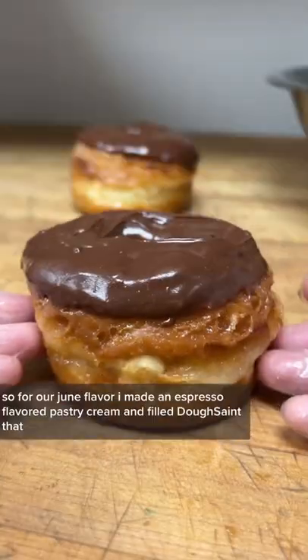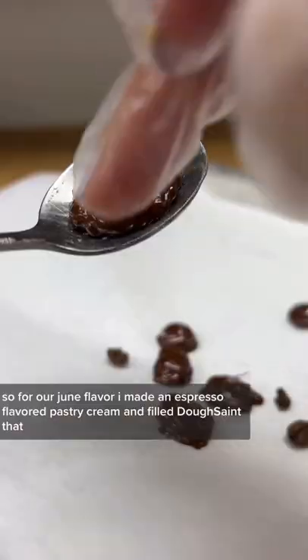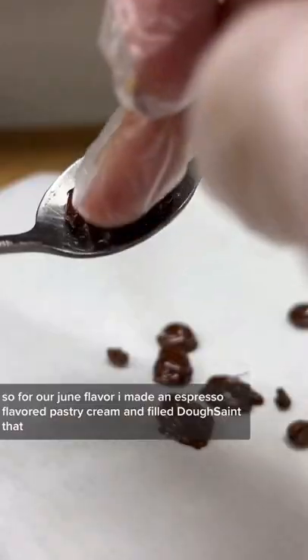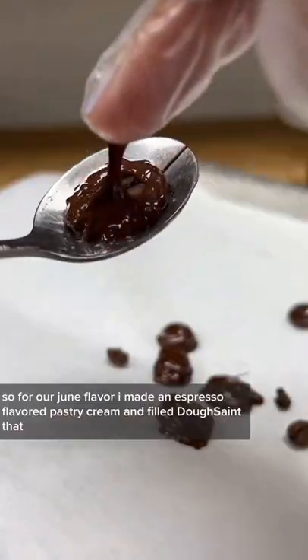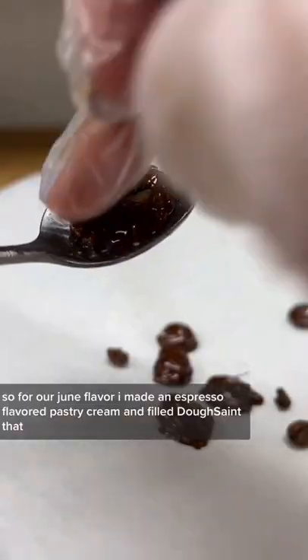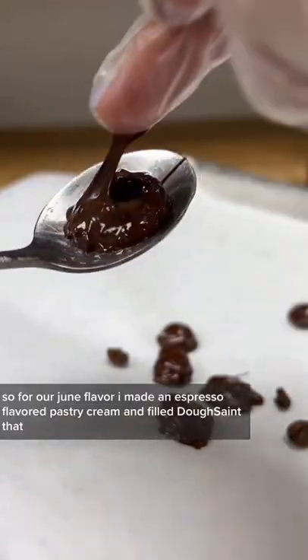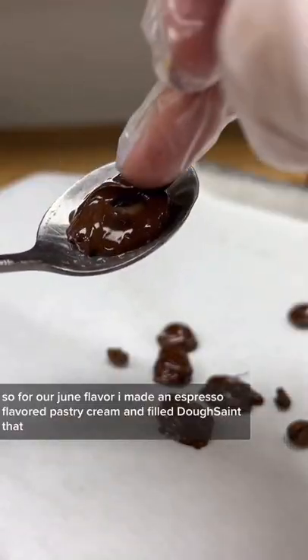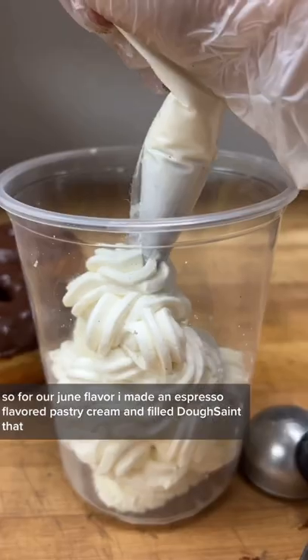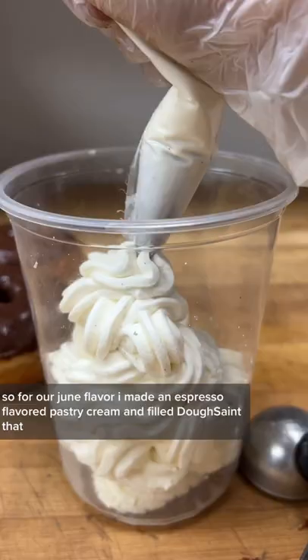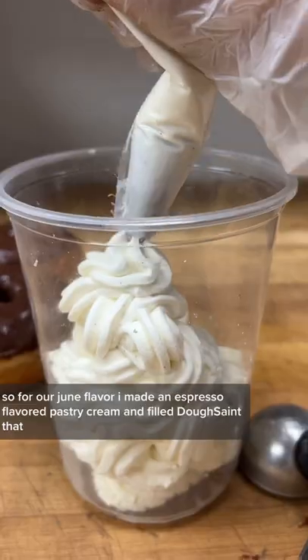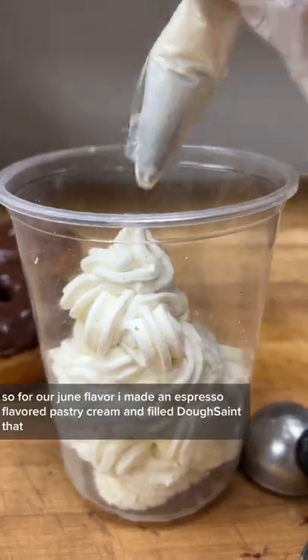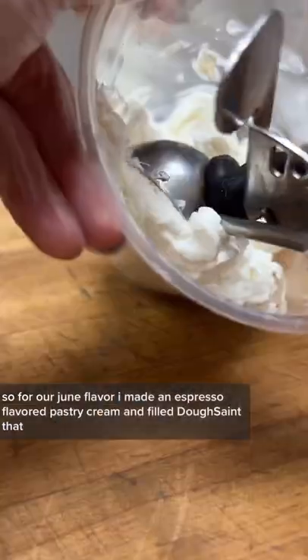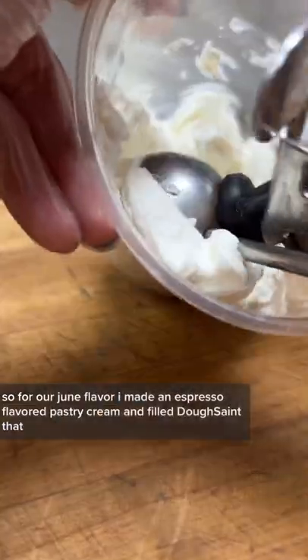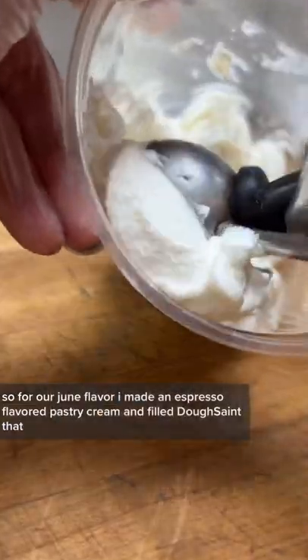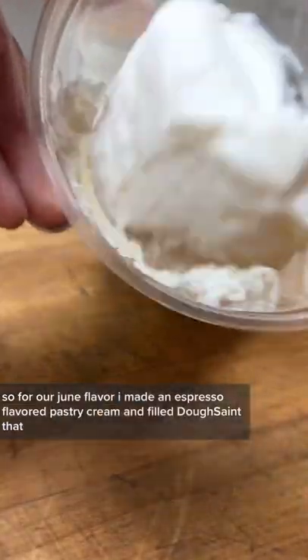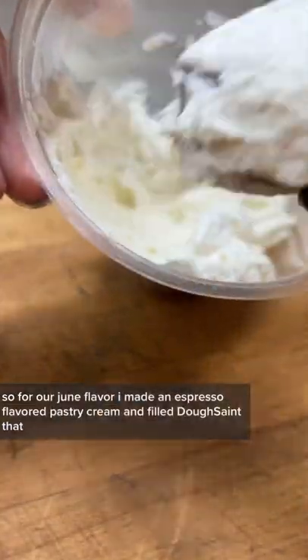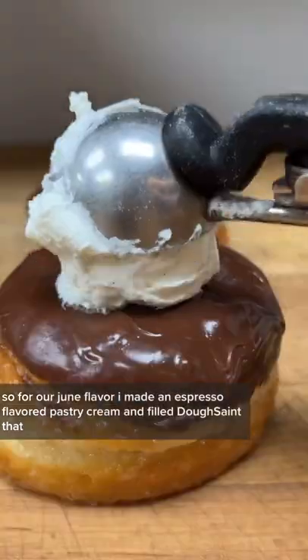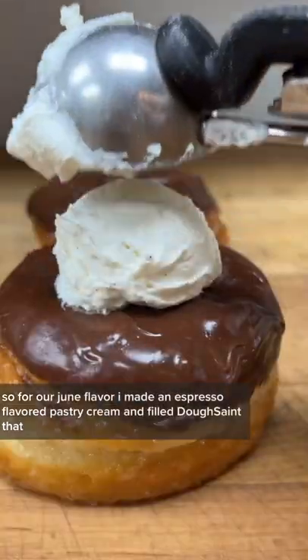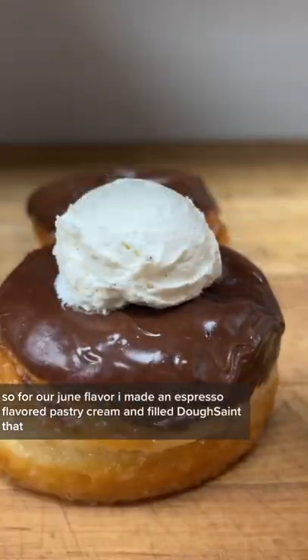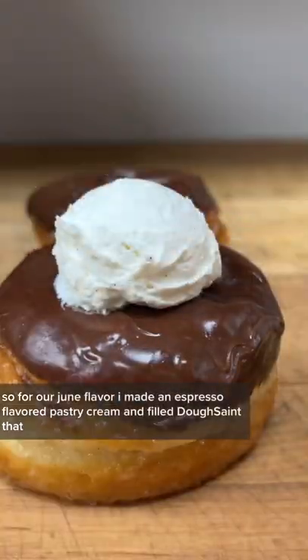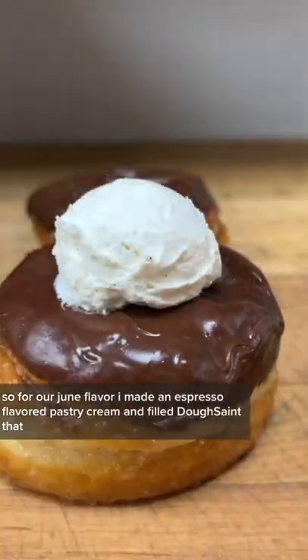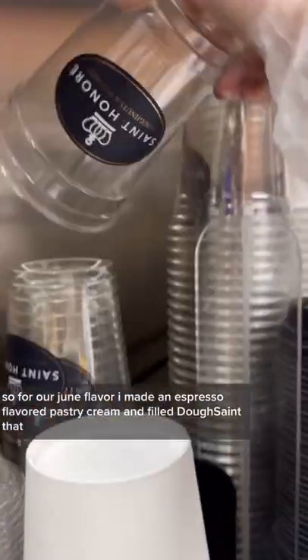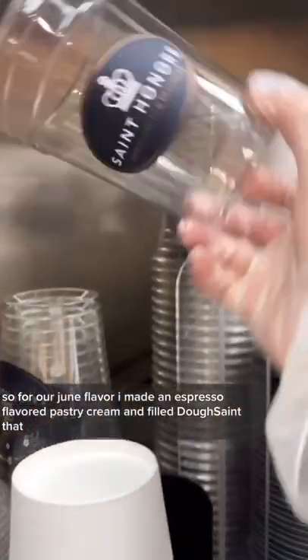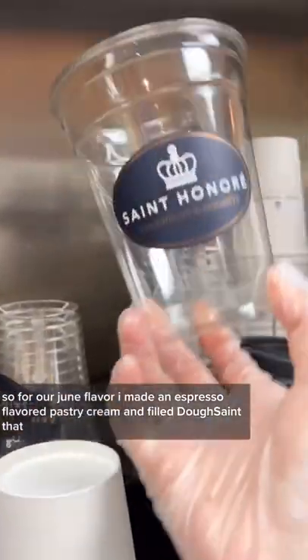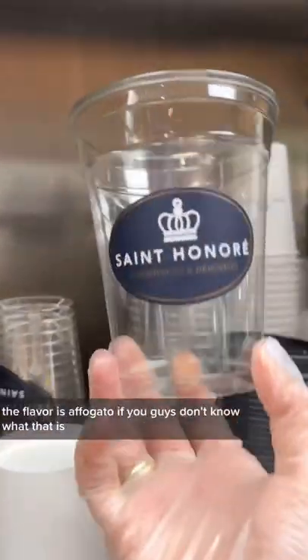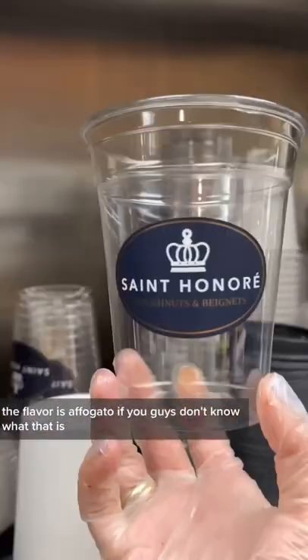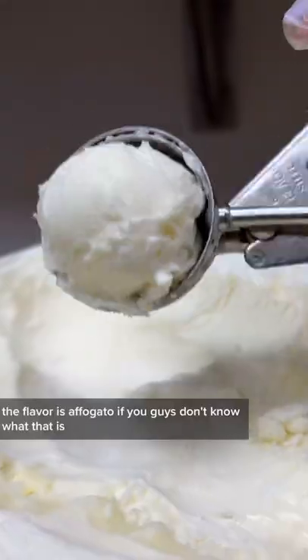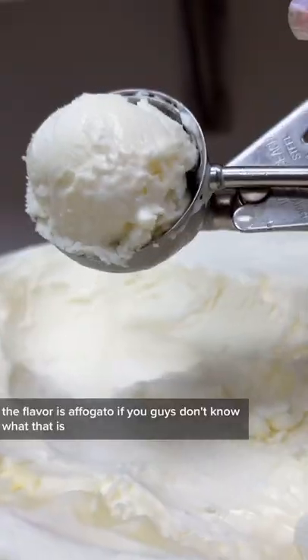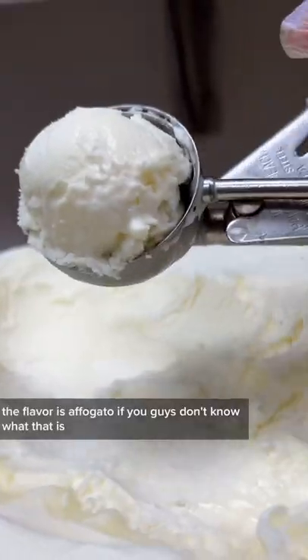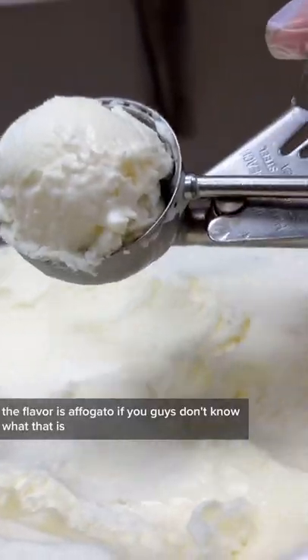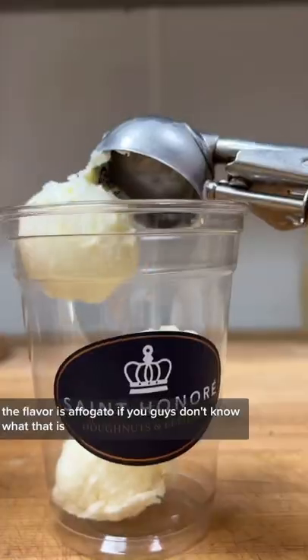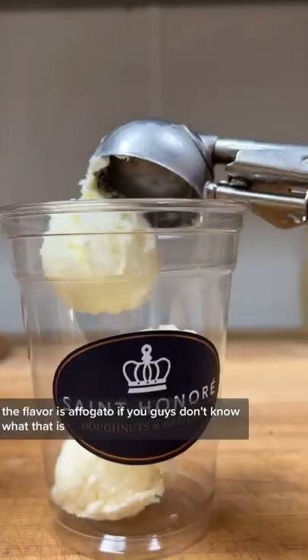For our June flavor, I made an espresso-flavored pastry cream and filled the Dosaint with that. The flavor is affogato.